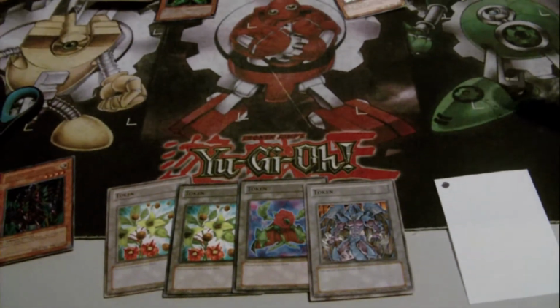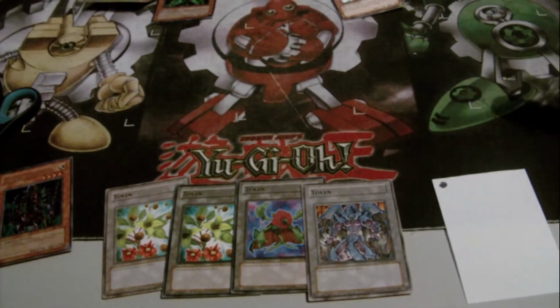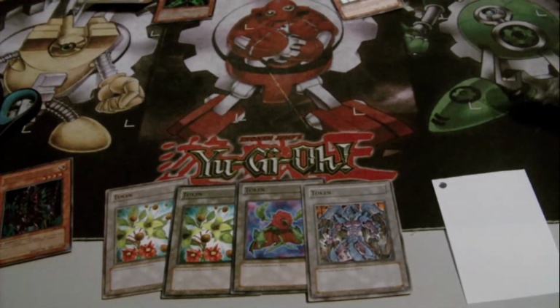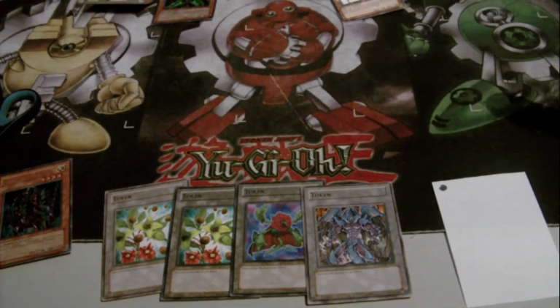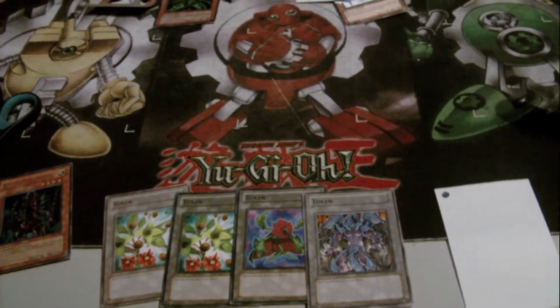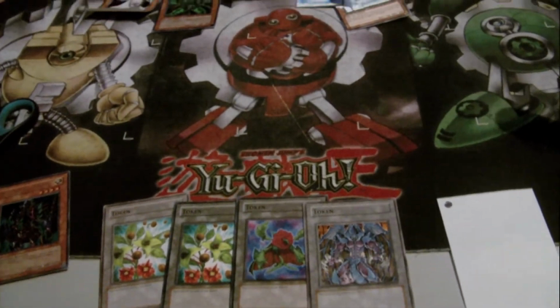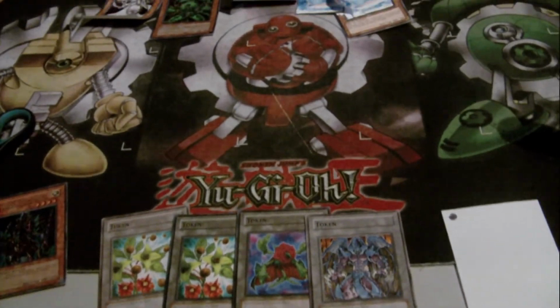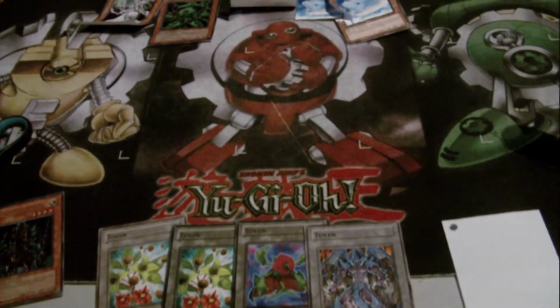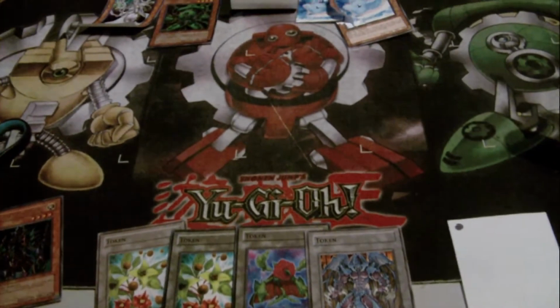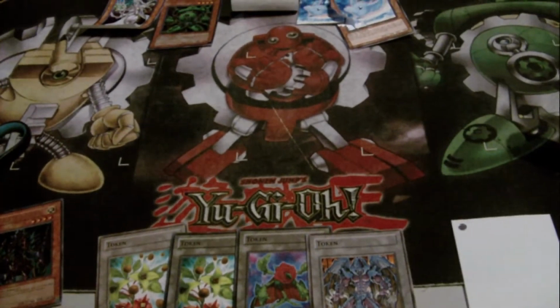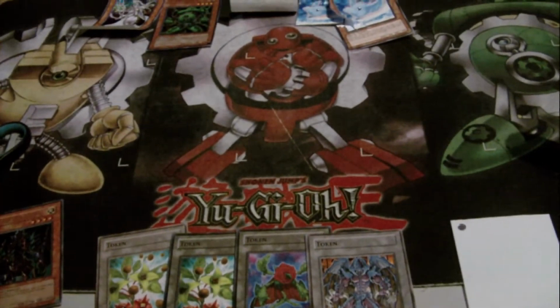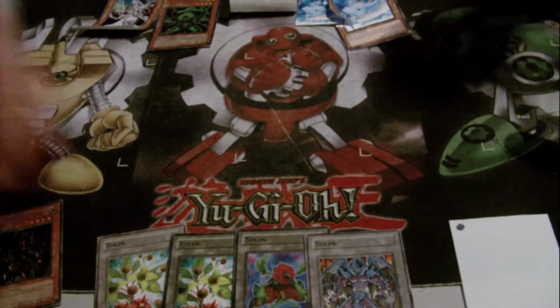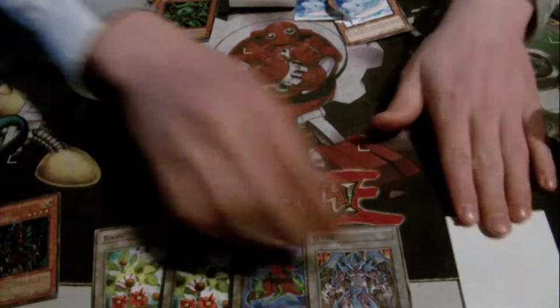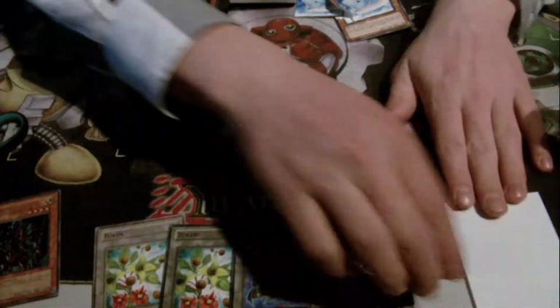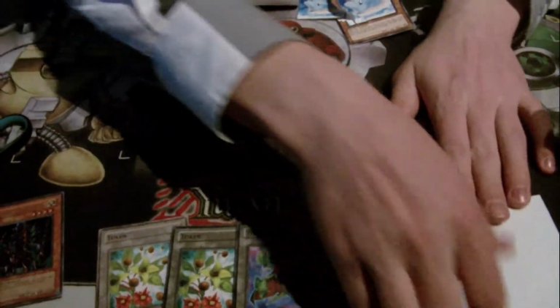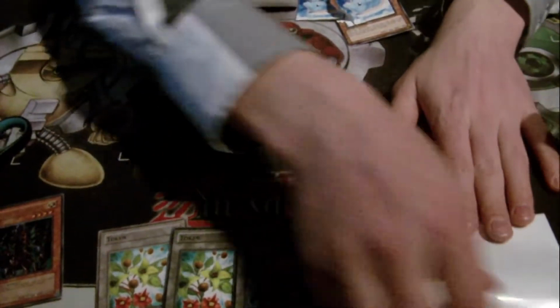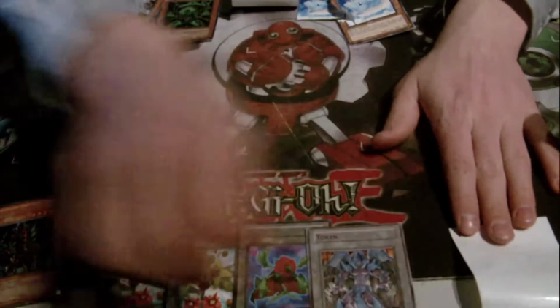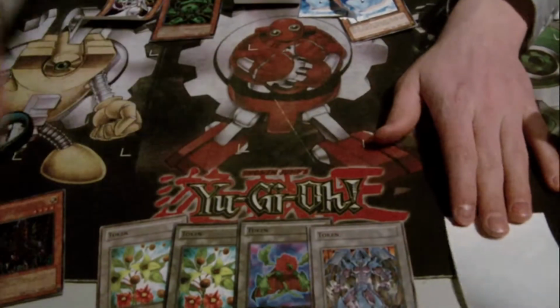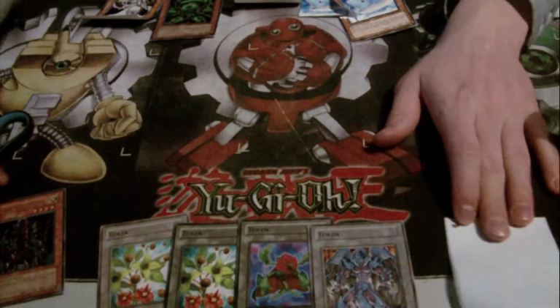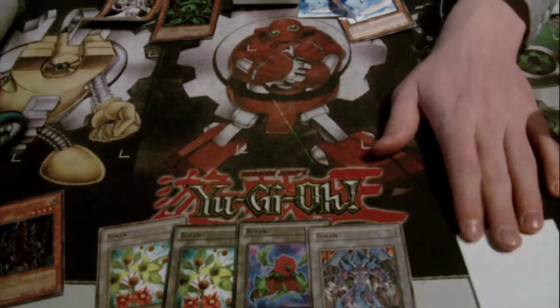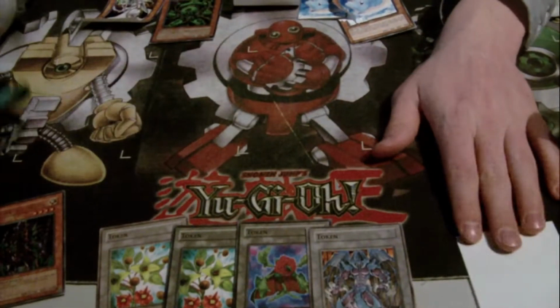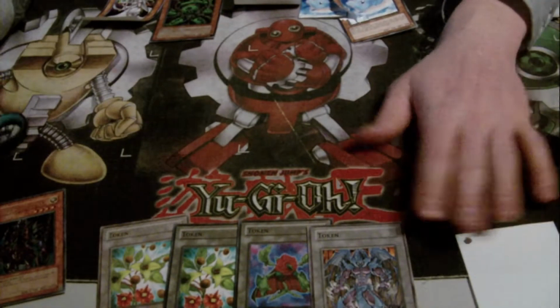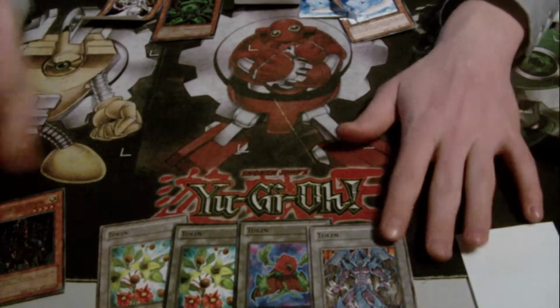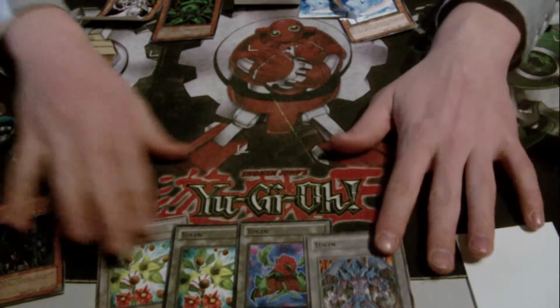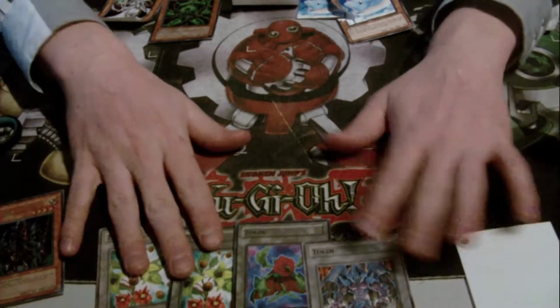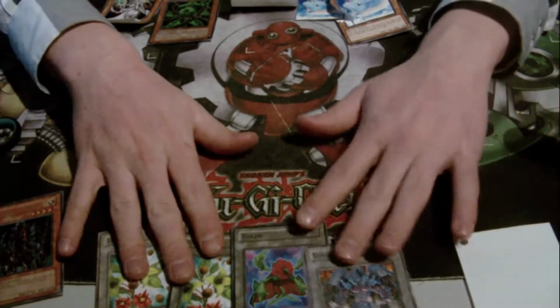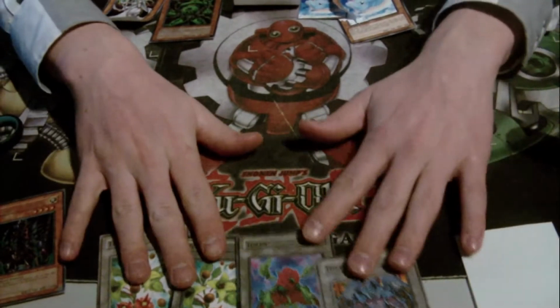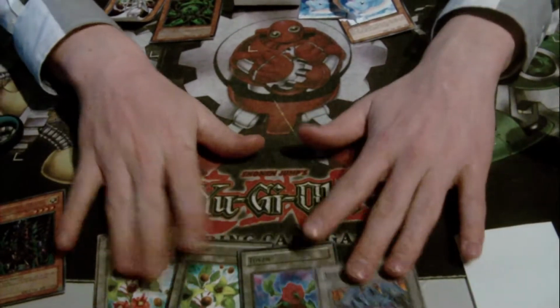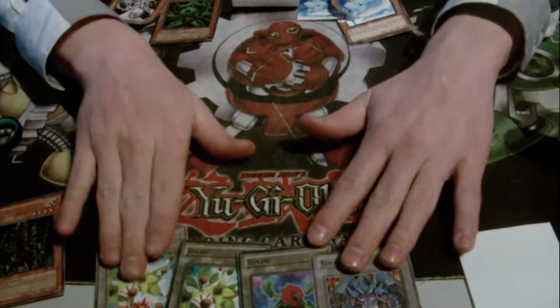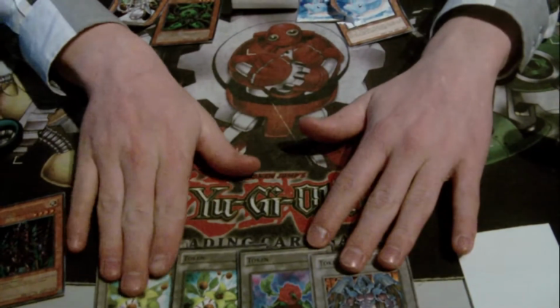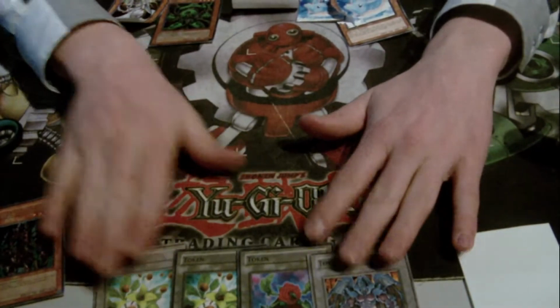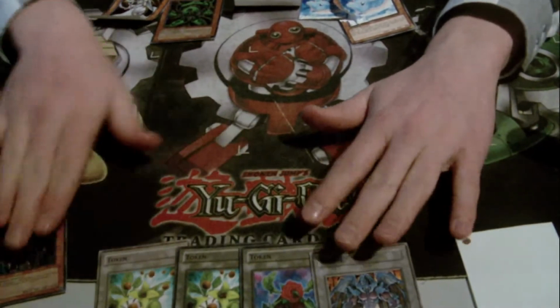I'll just do it on a playmat here because I'm not using a knife. You can use a knife, you can use scissors — everything works.